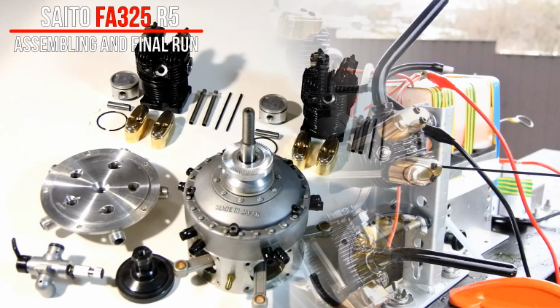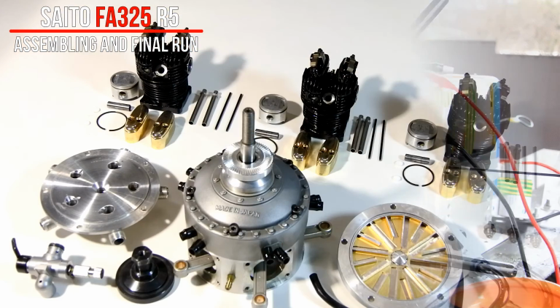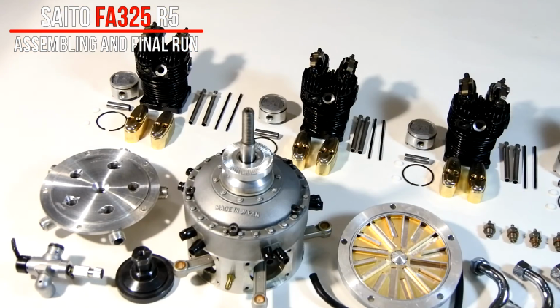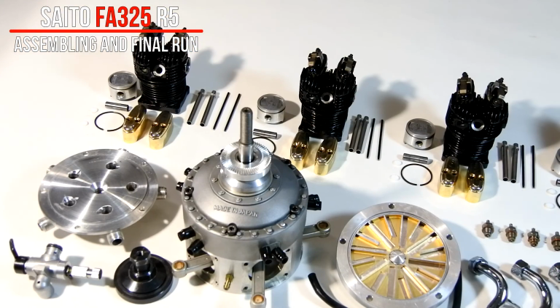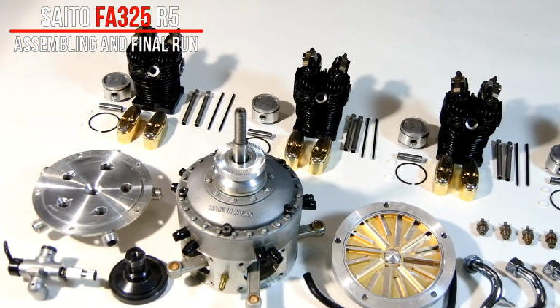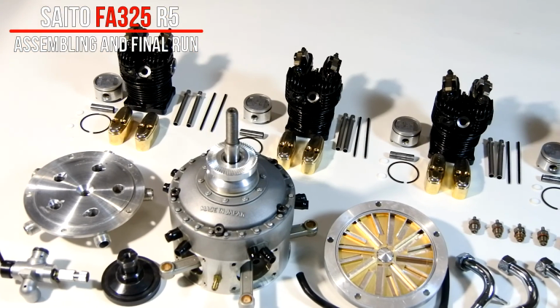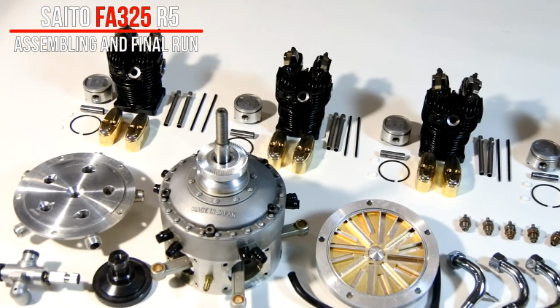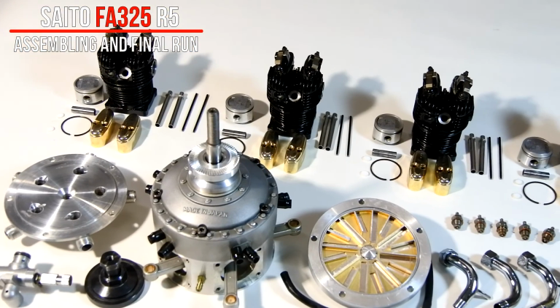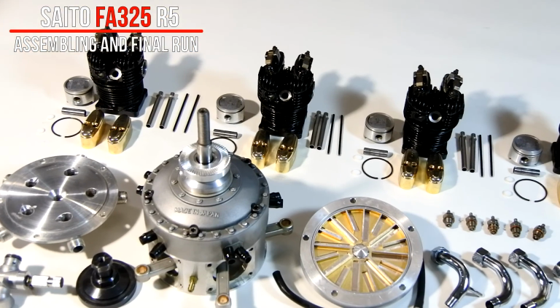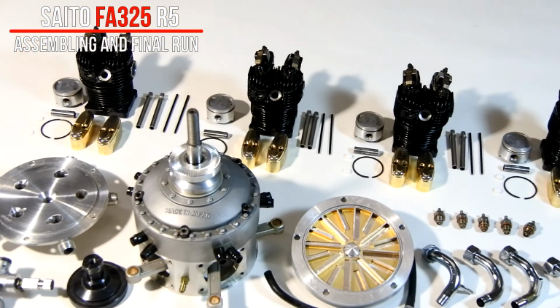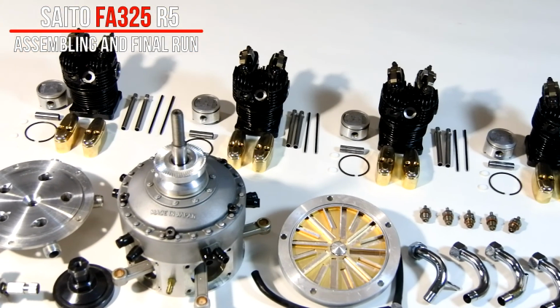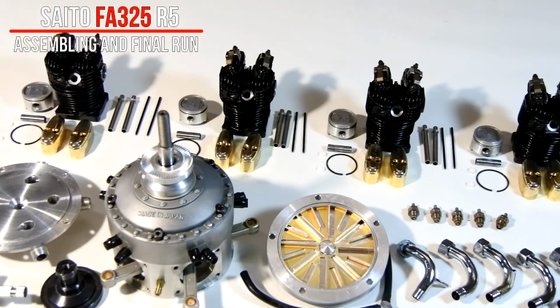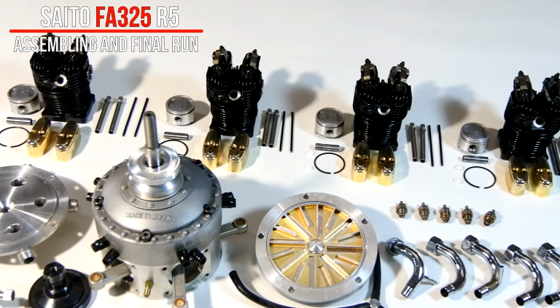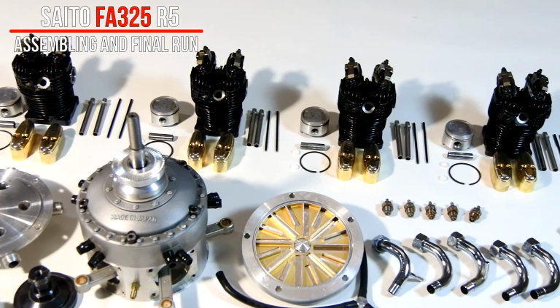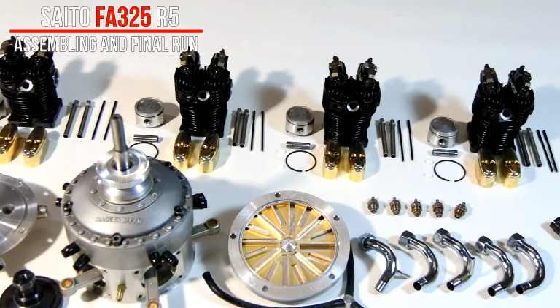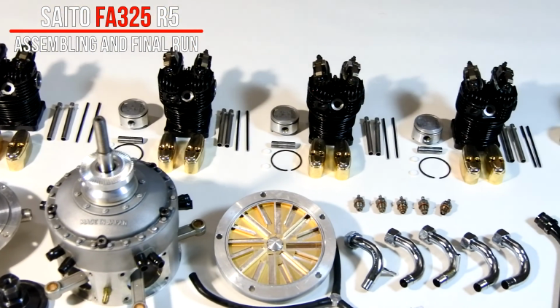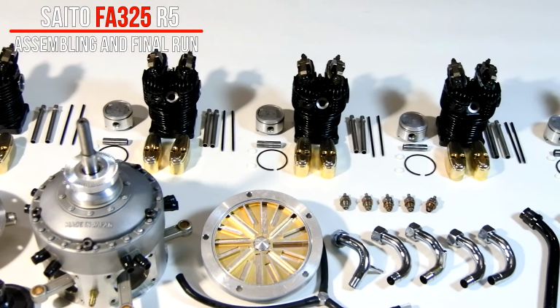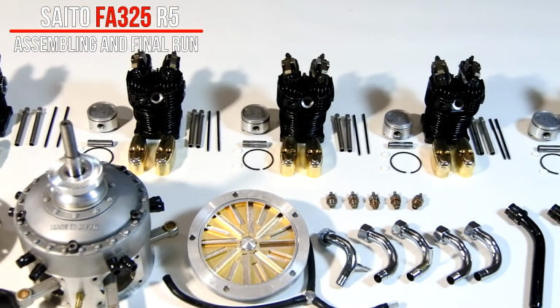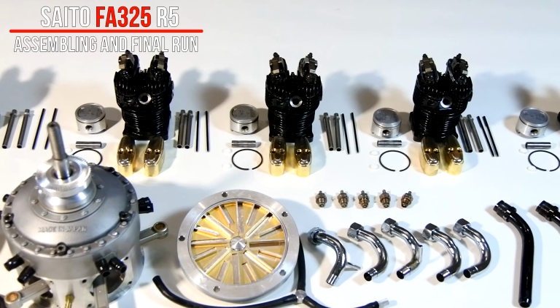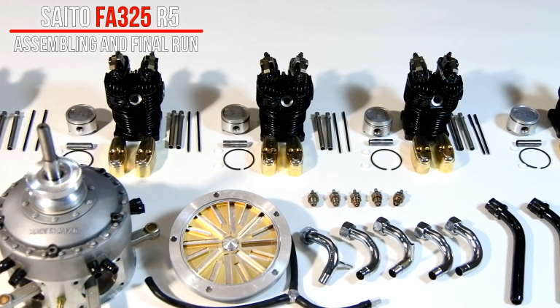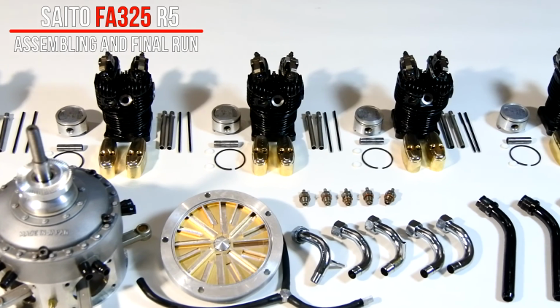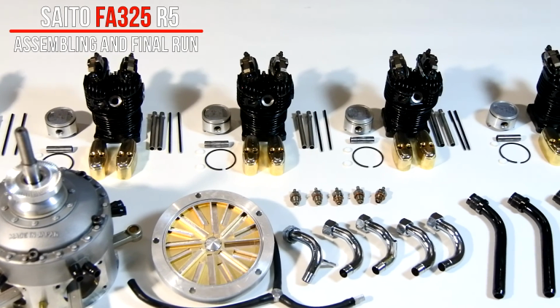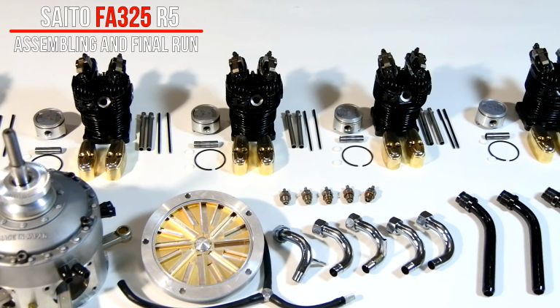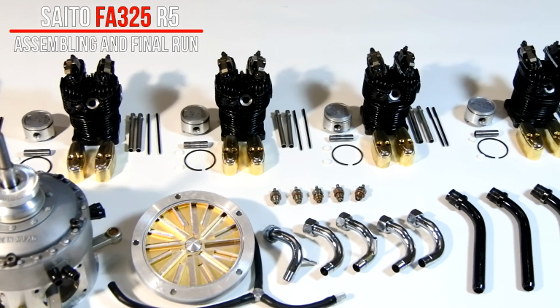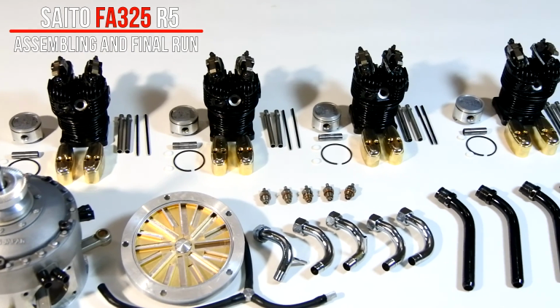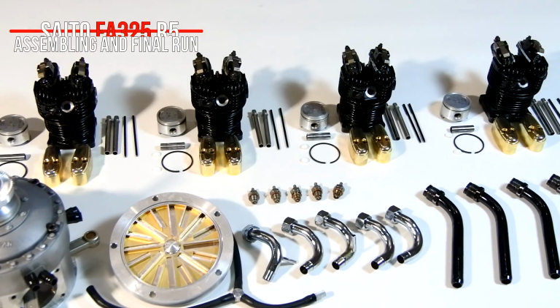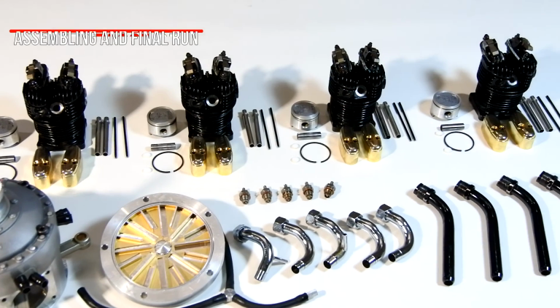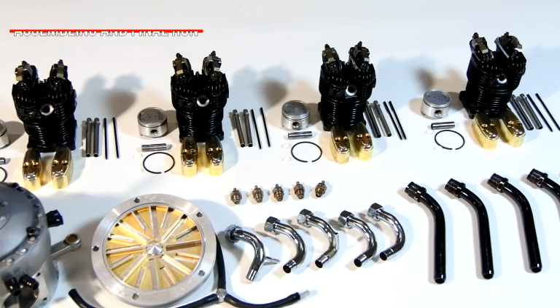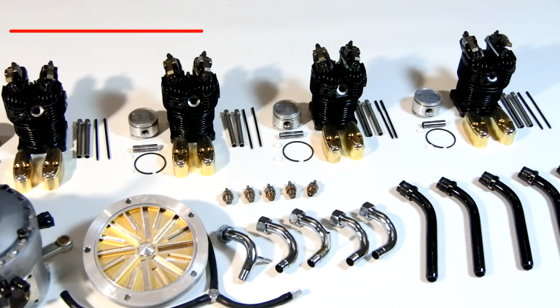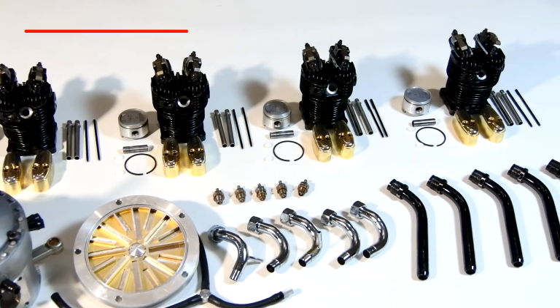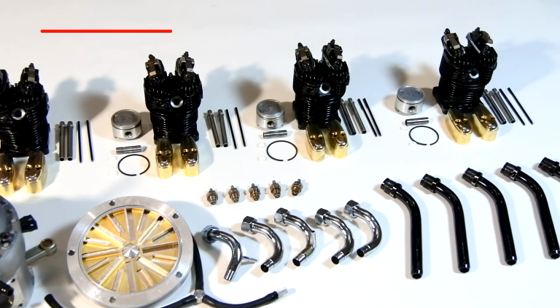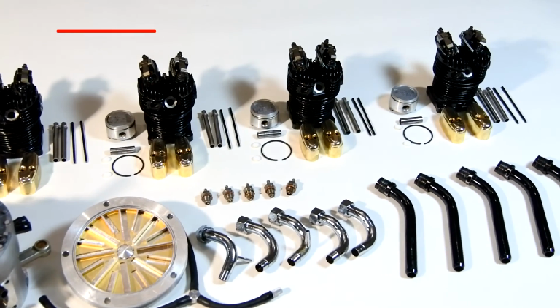All parts are thoroughly cleaned and the engine is ready to be assembled.